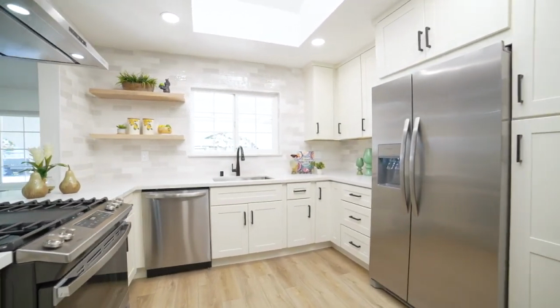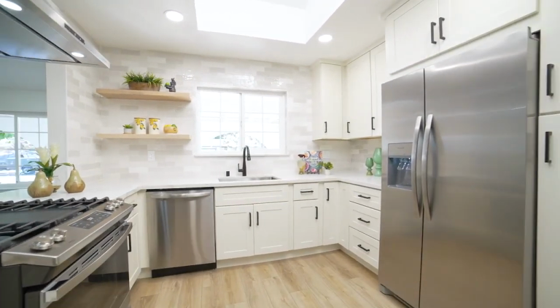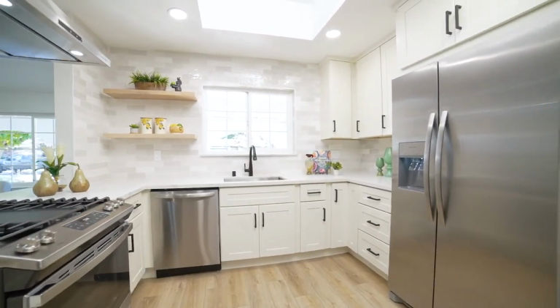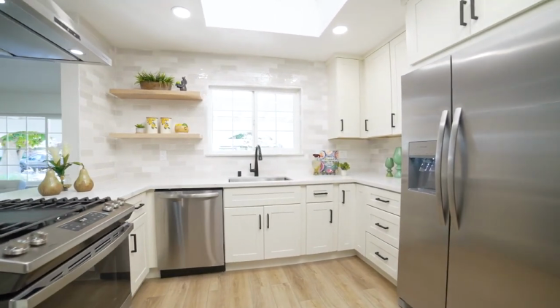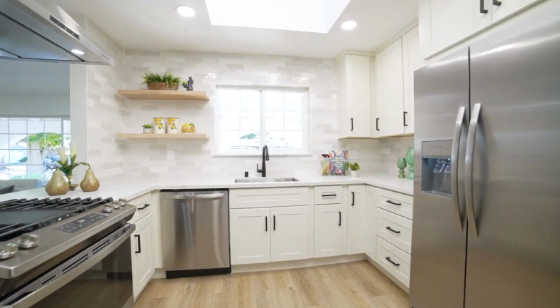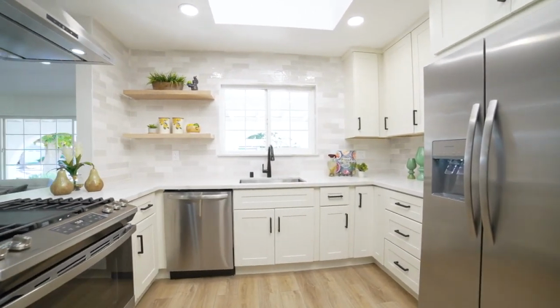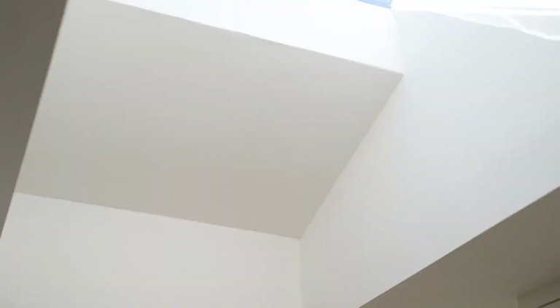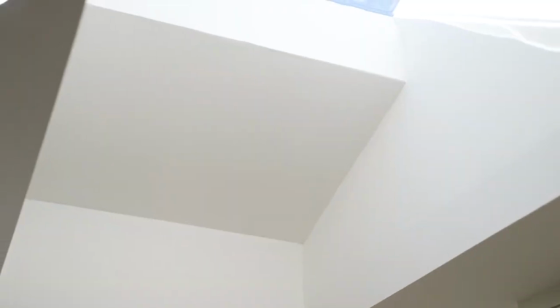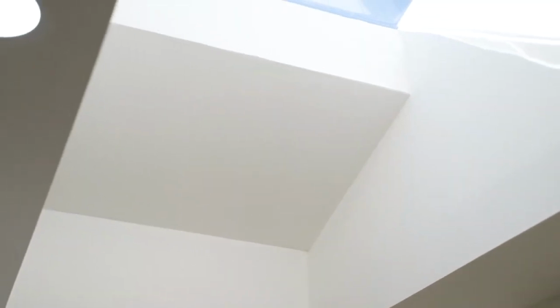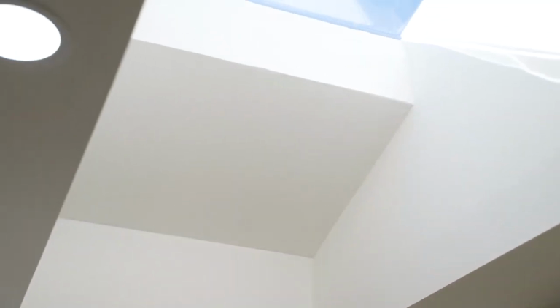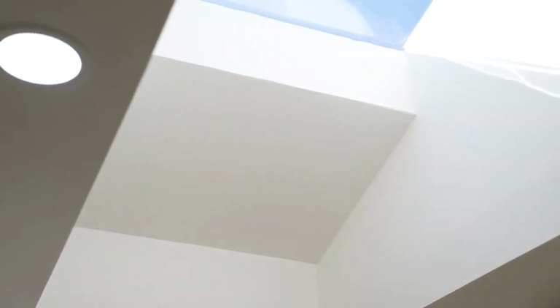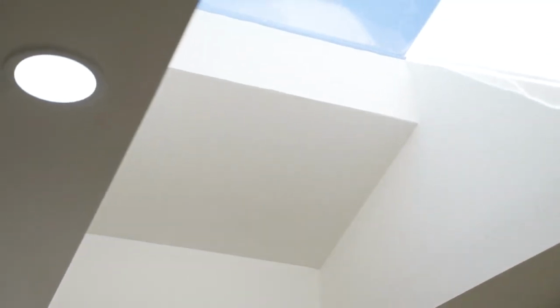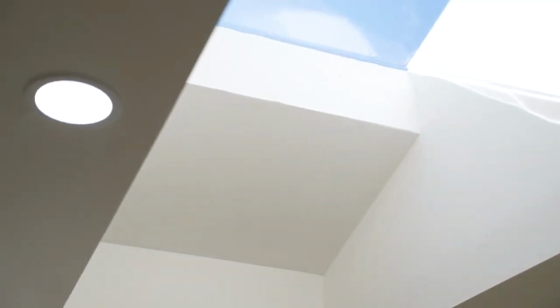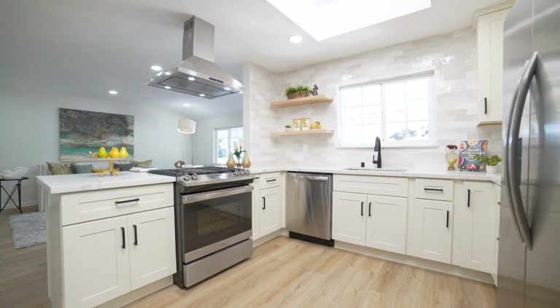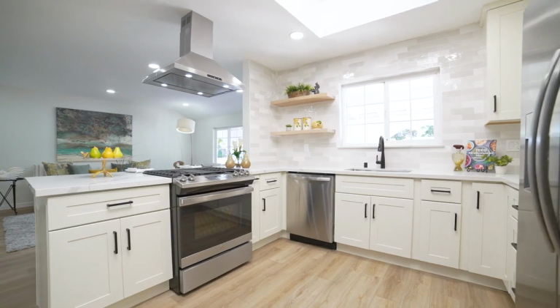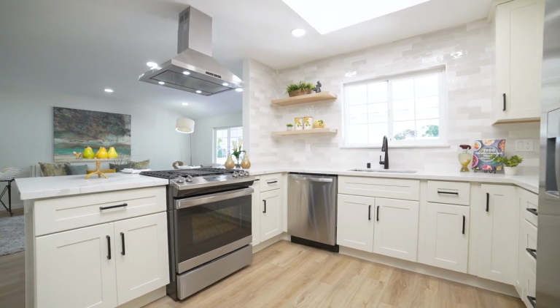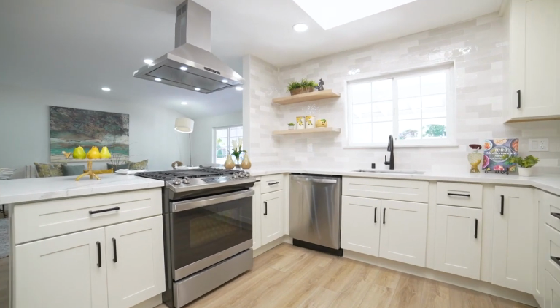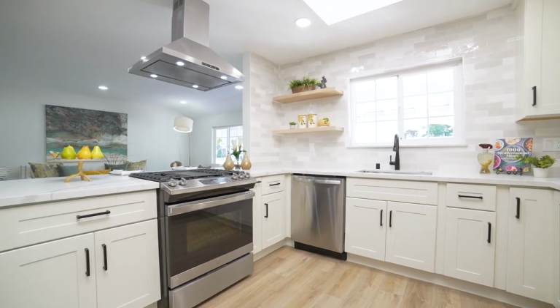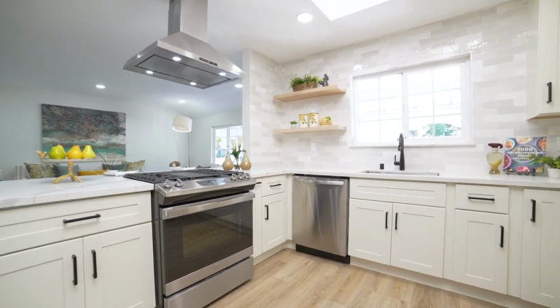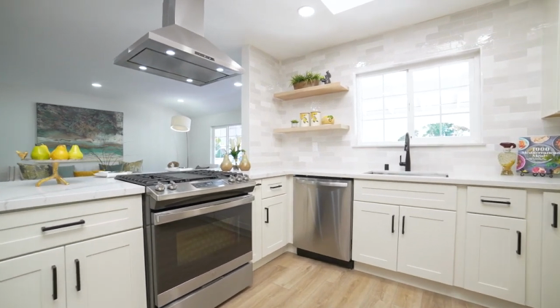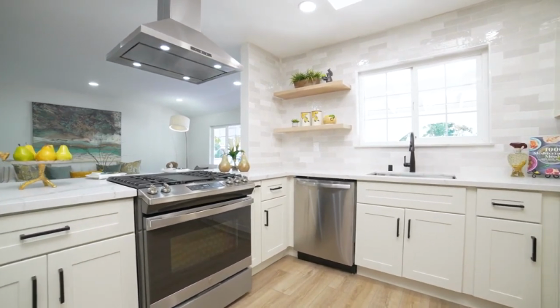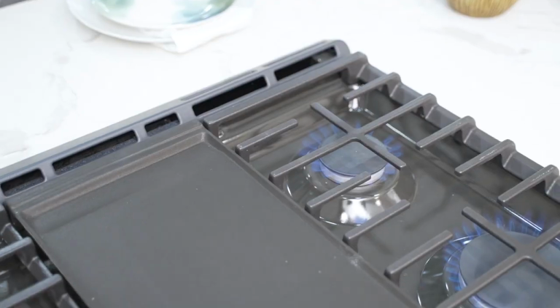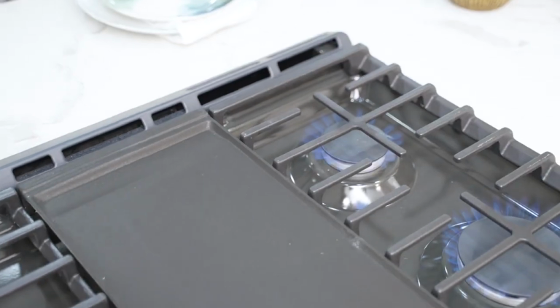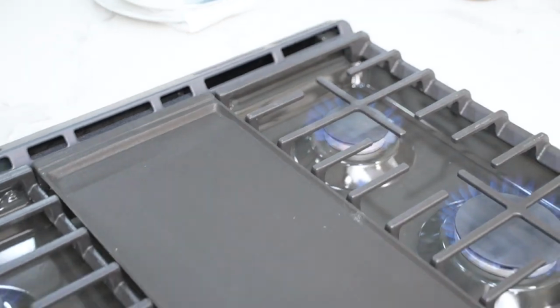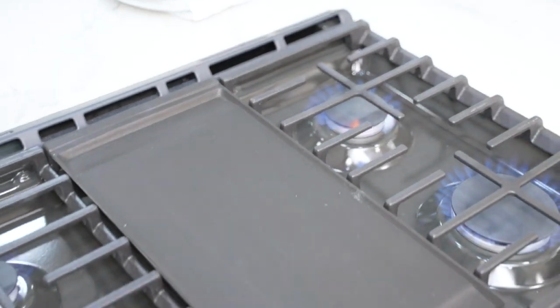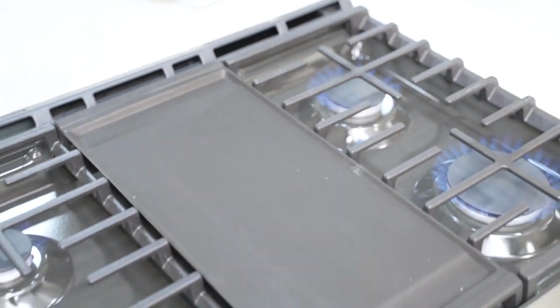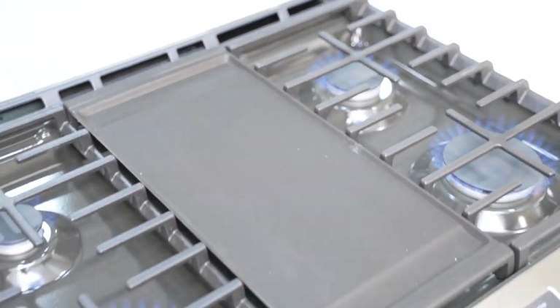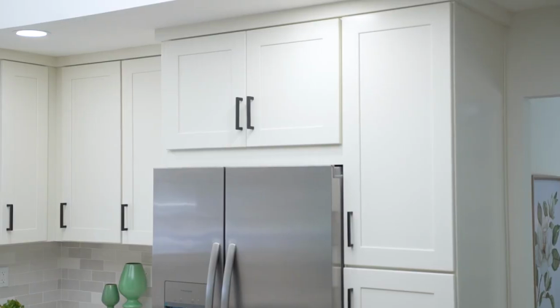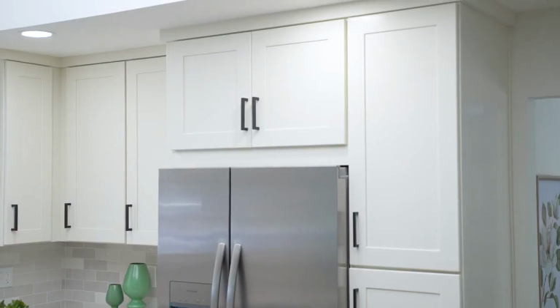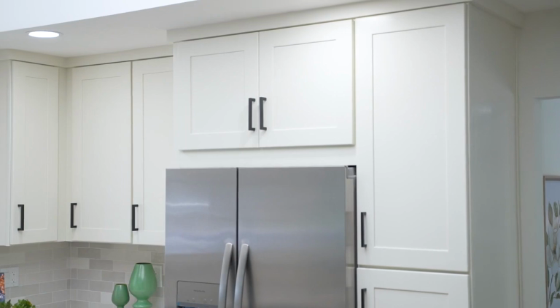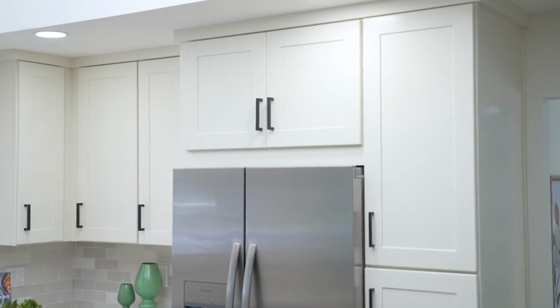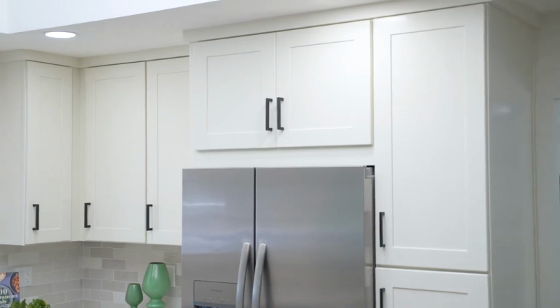The kitchen features a large skylight that lets in an abundance of natural light, as well as a gas cooktop and ample cabinetry.